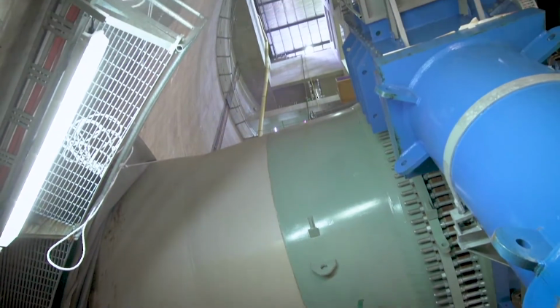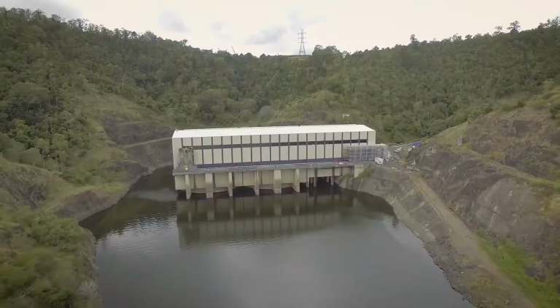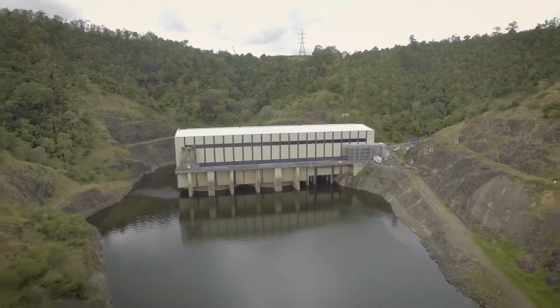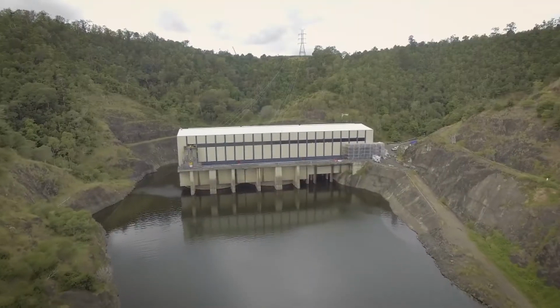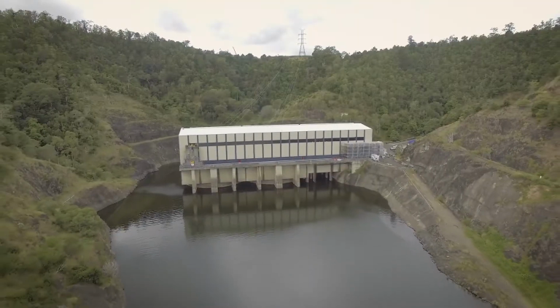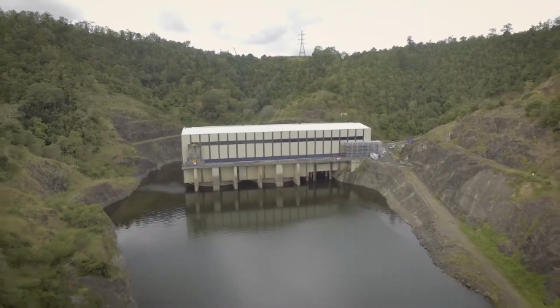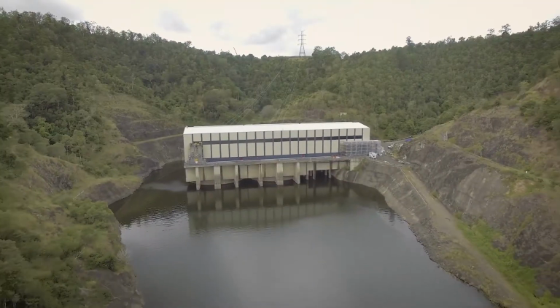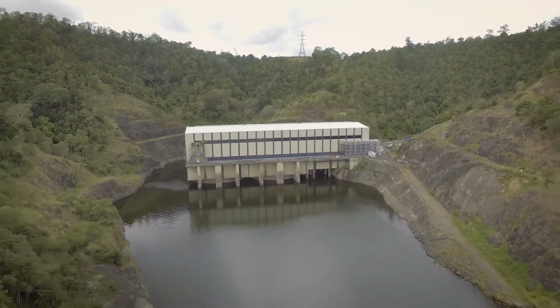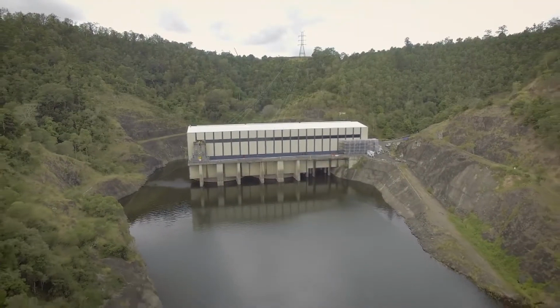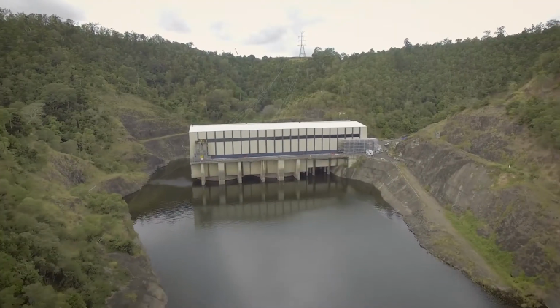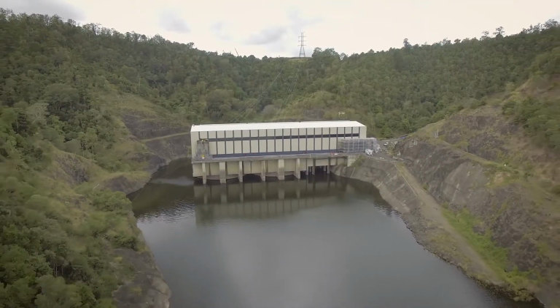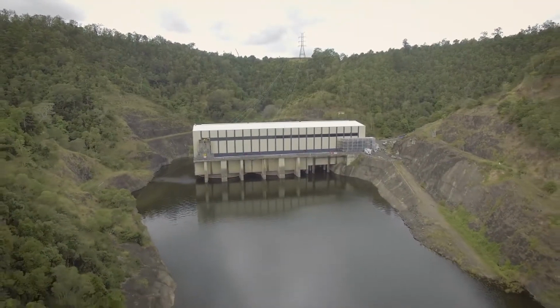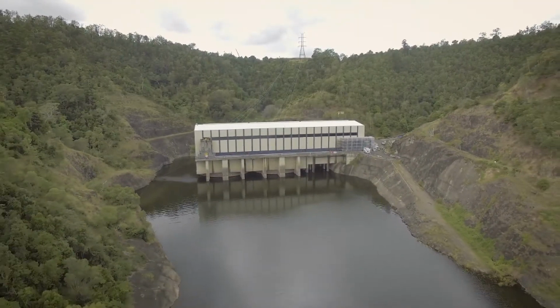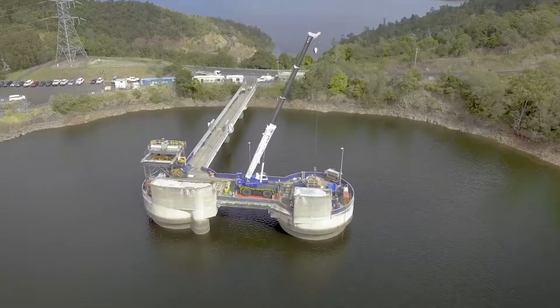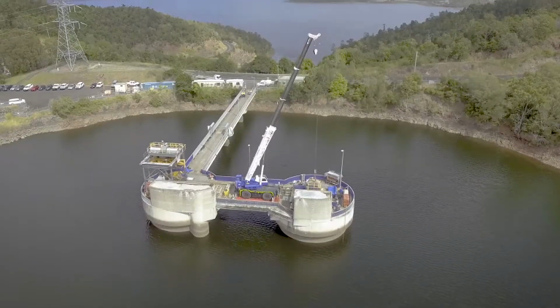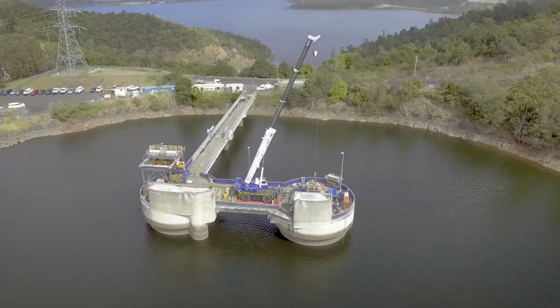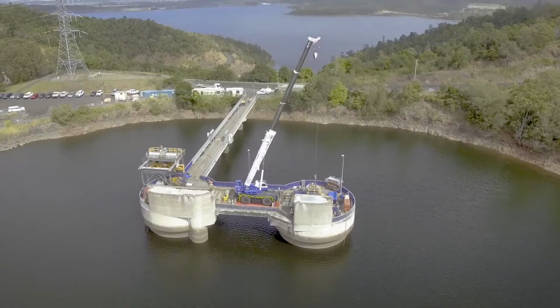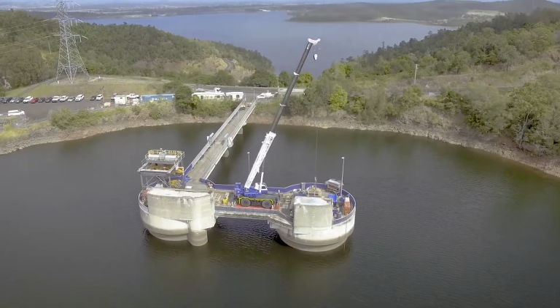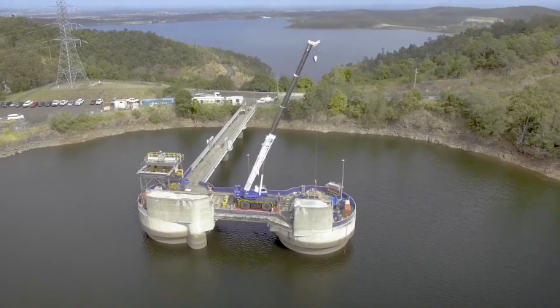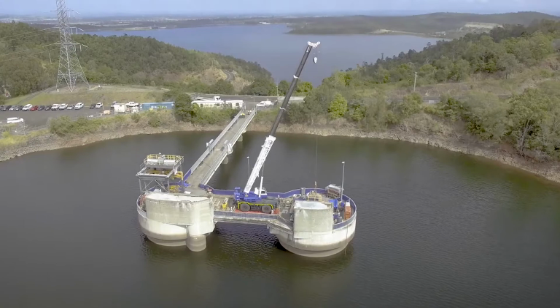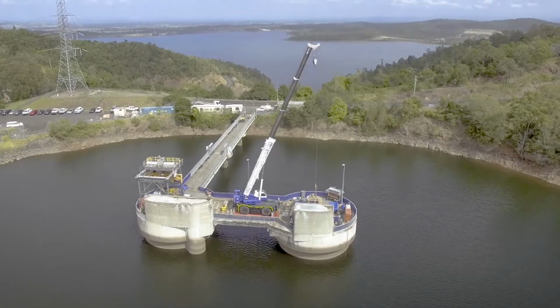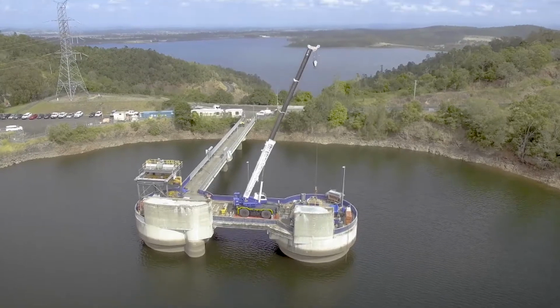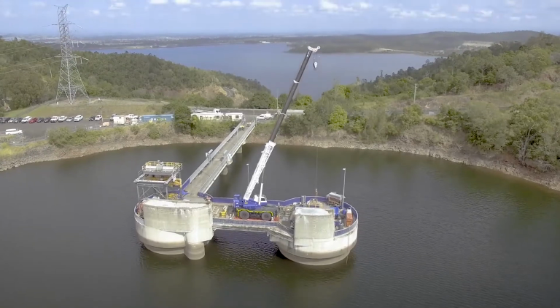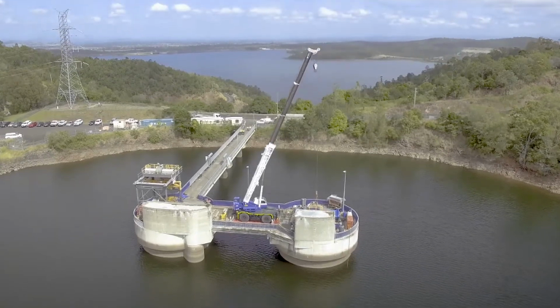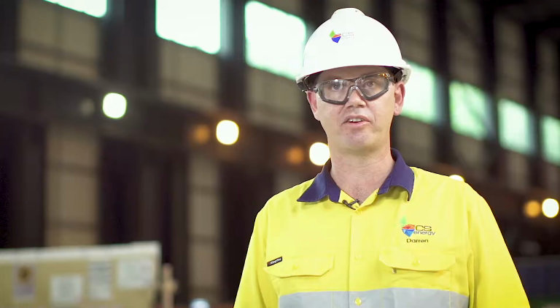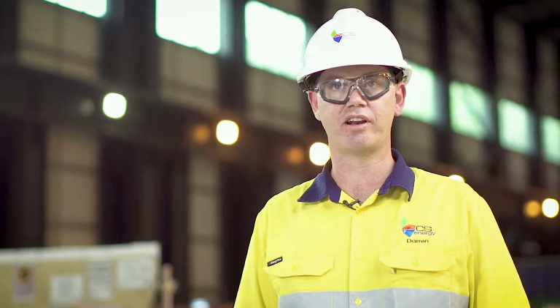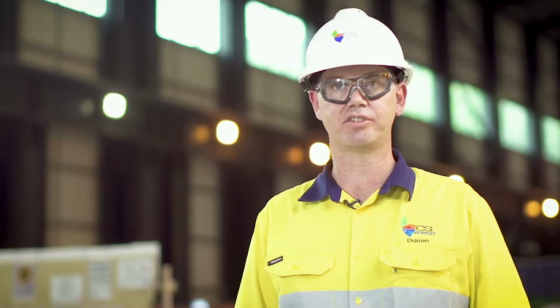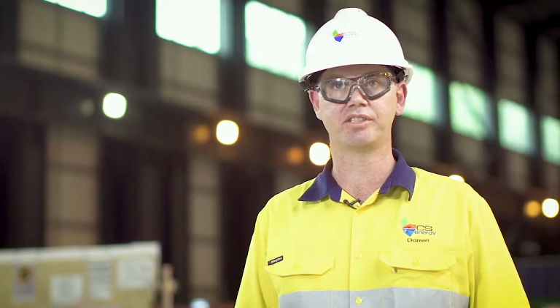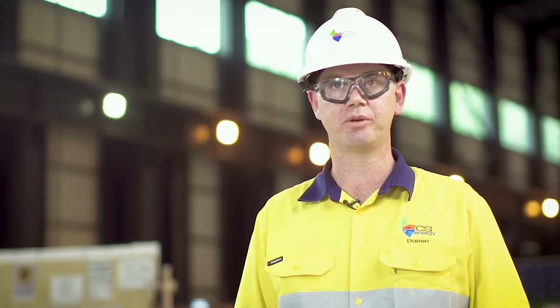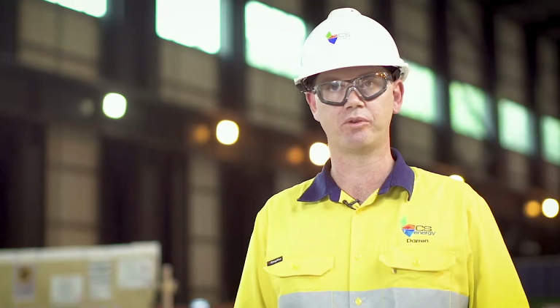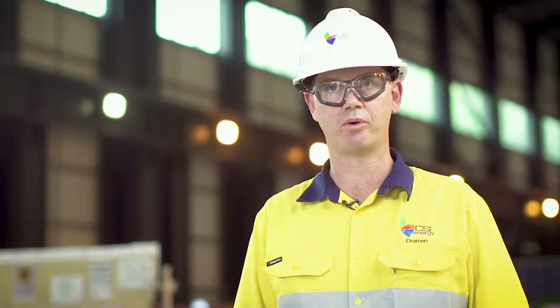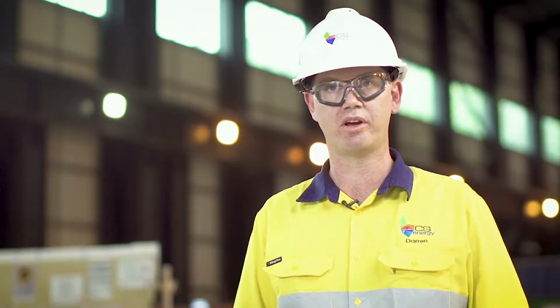It operates by pumping from the lower reservoir to the upper reservoir and releasing it to generate electricity when required.